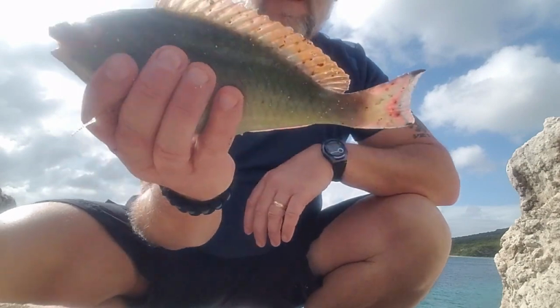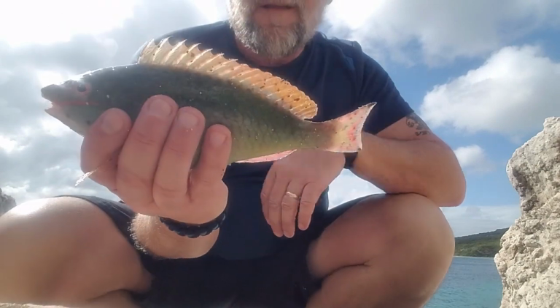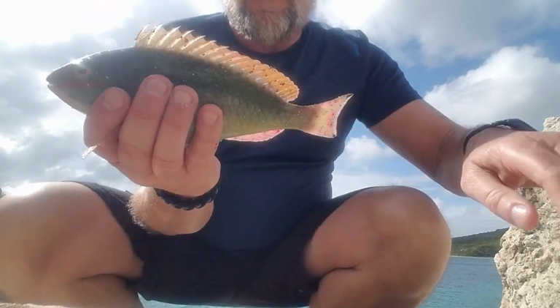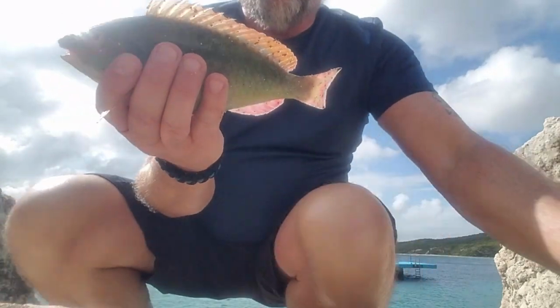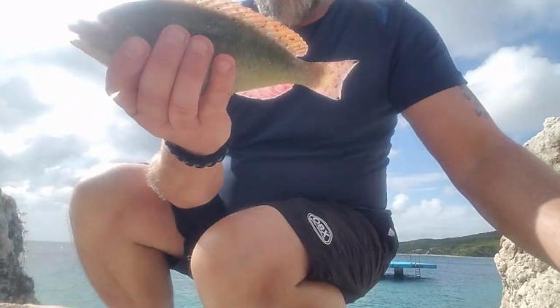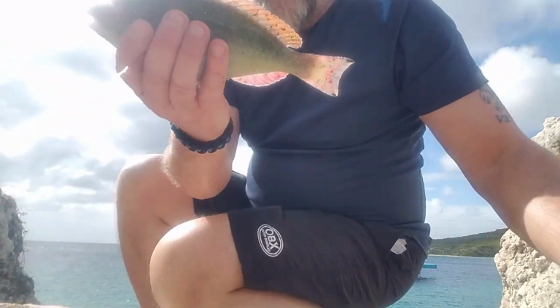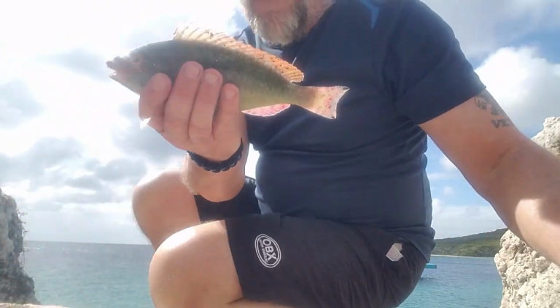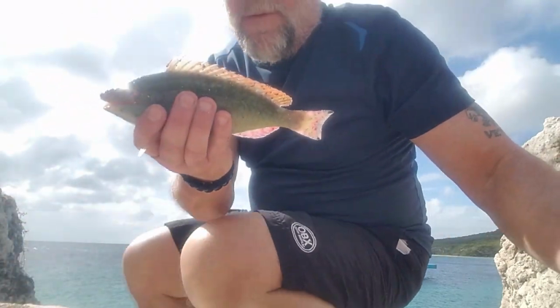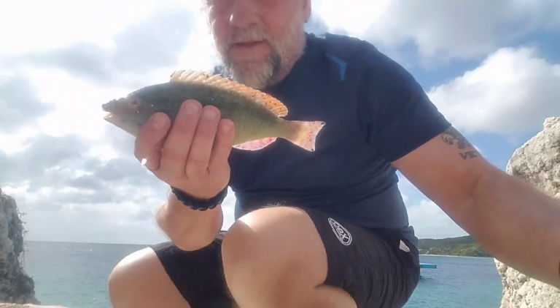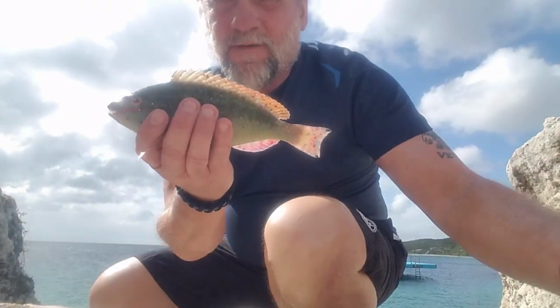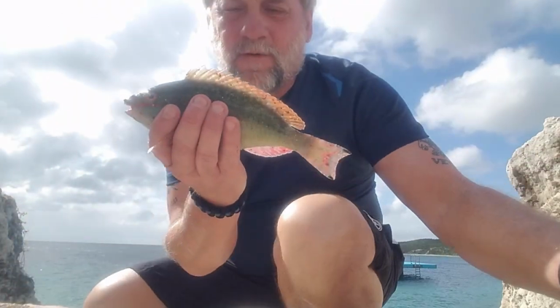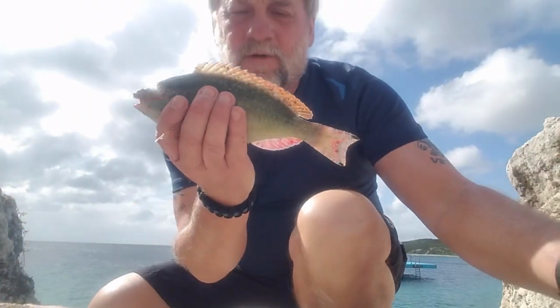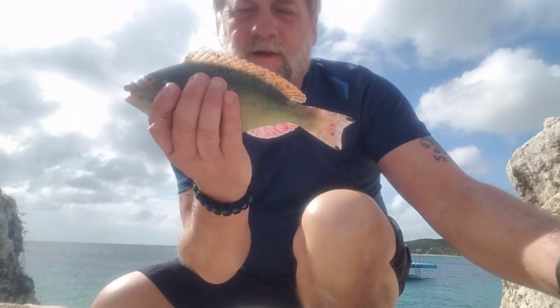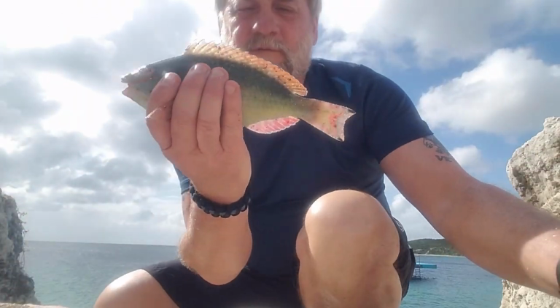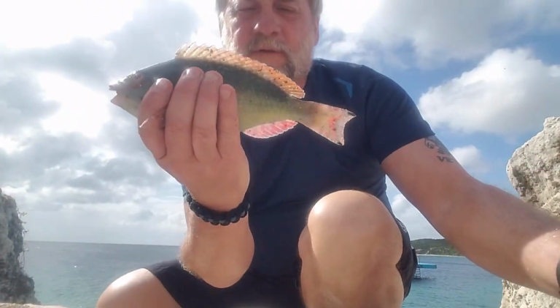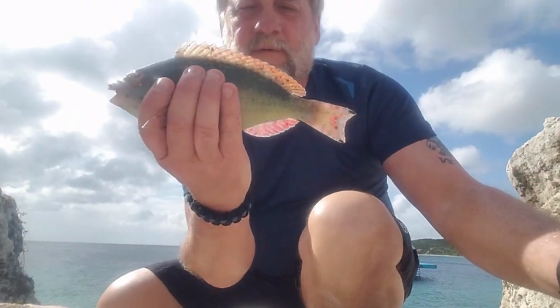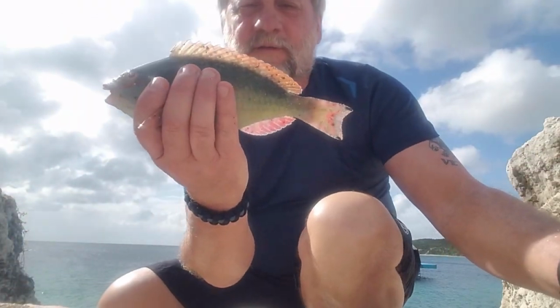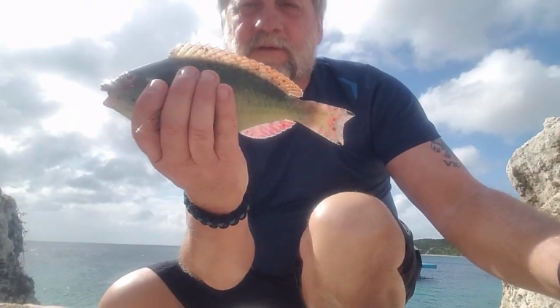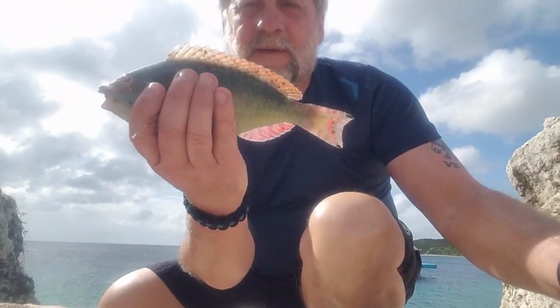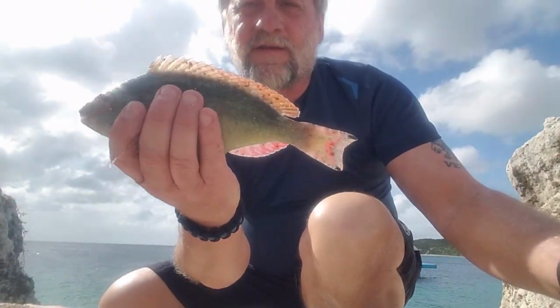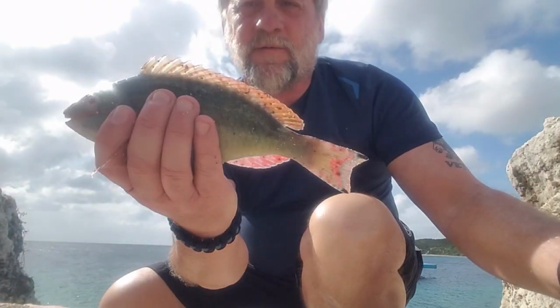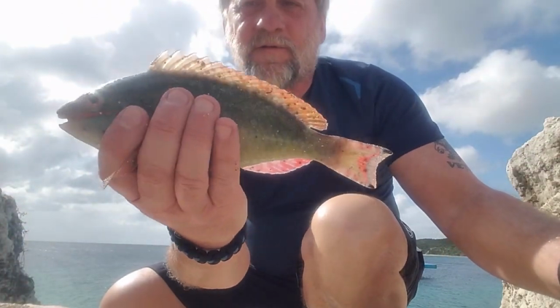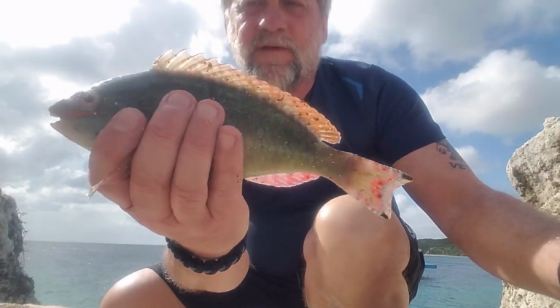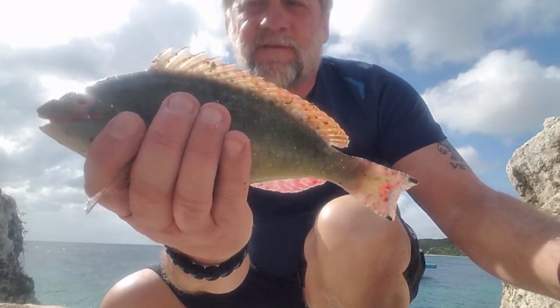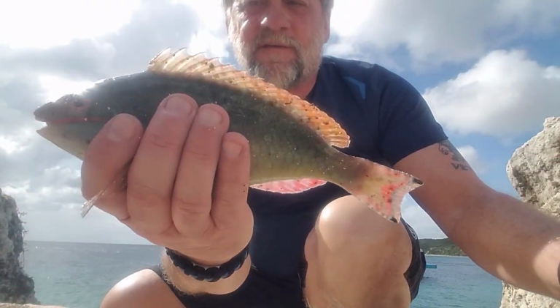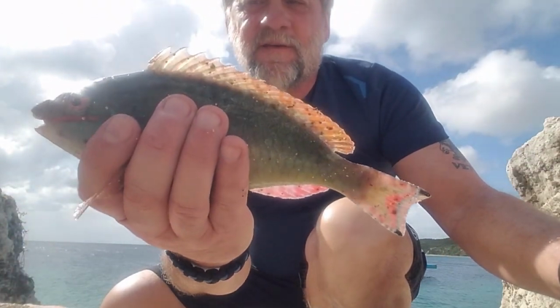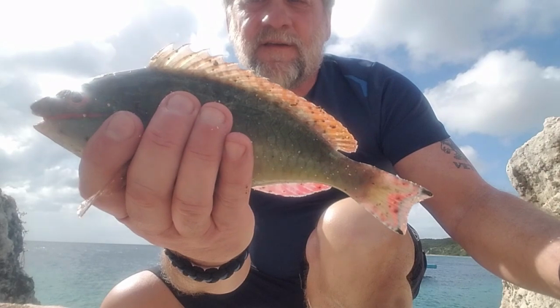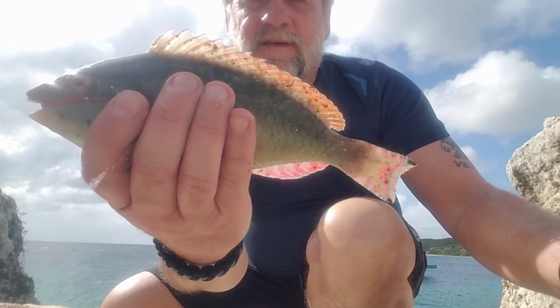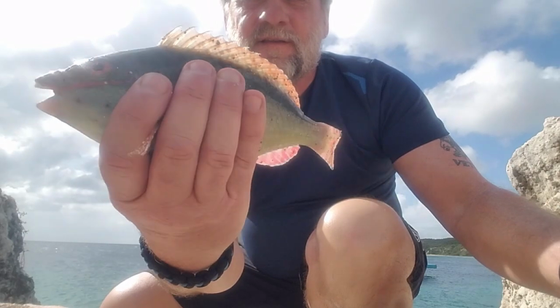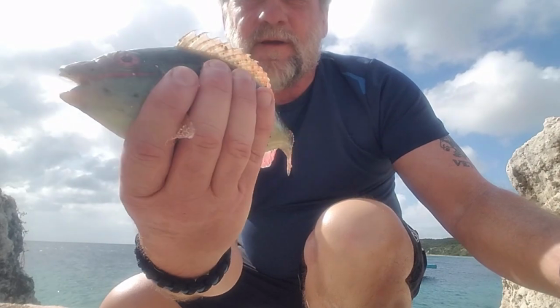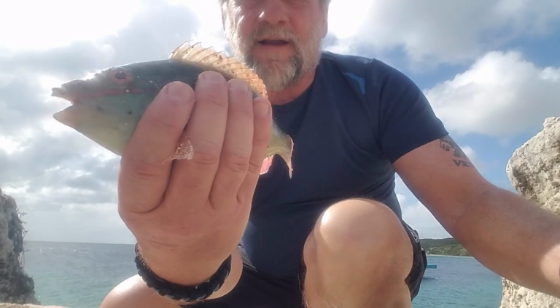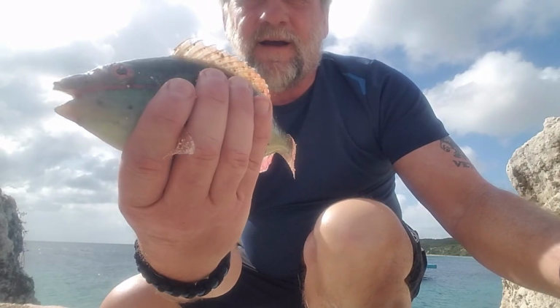Caught another one of these real colorful blue ones with the pinkish-orange fins and red eyes.